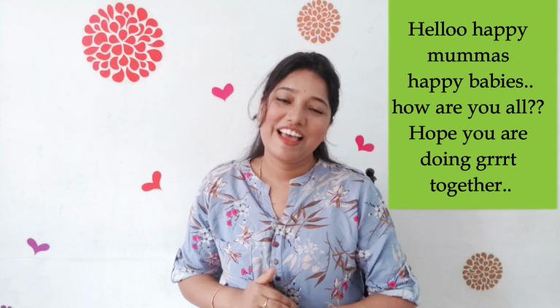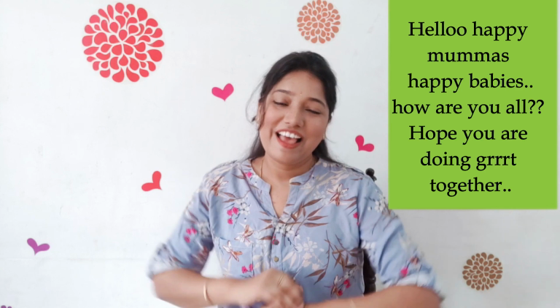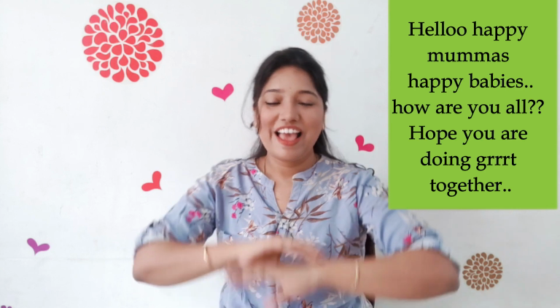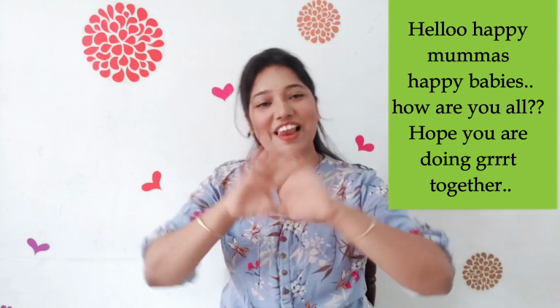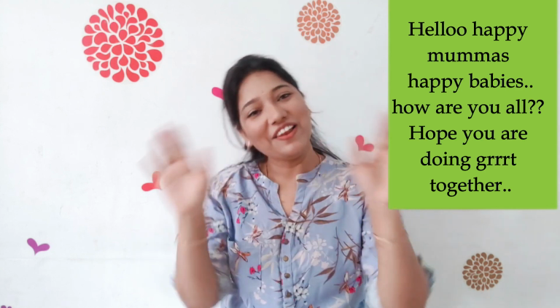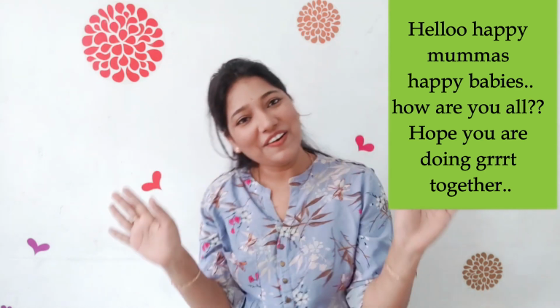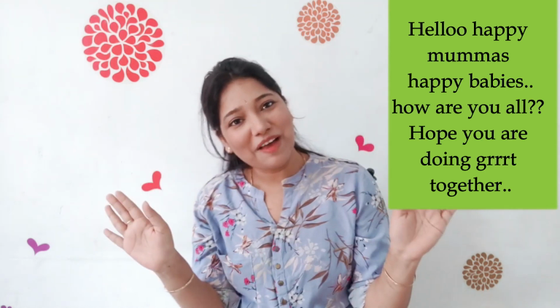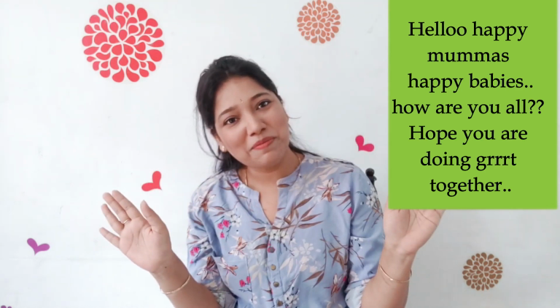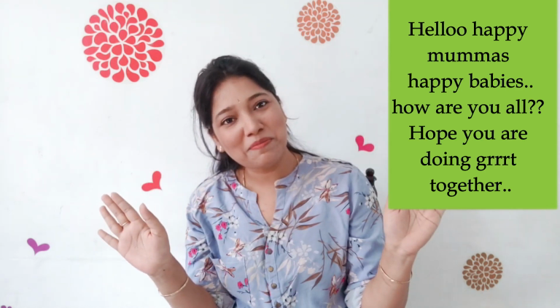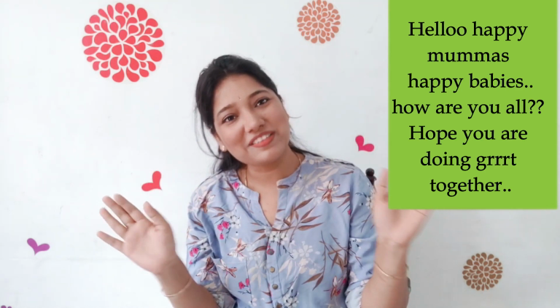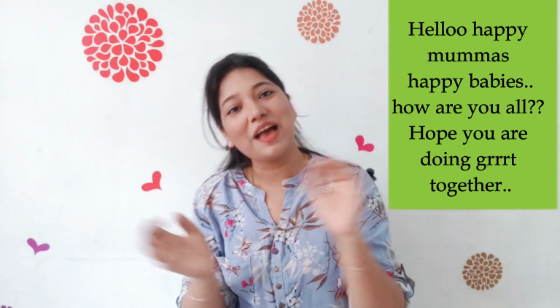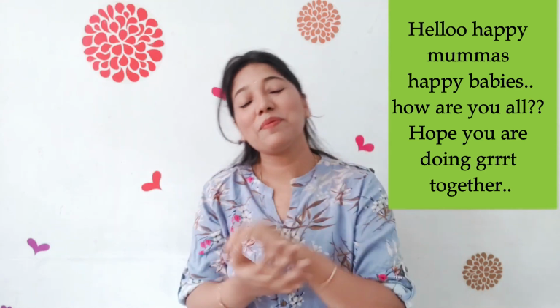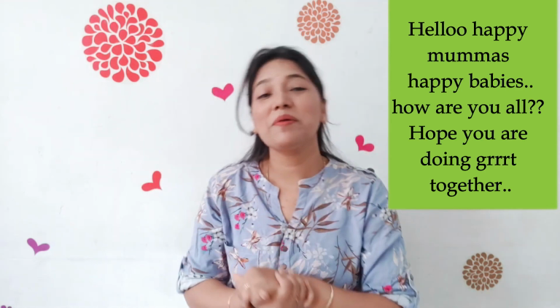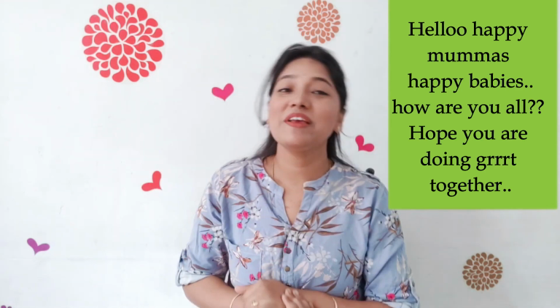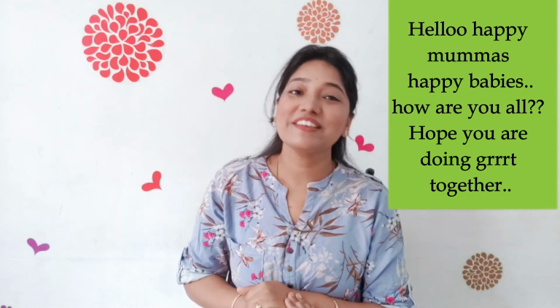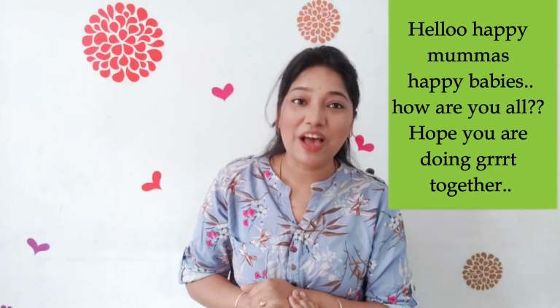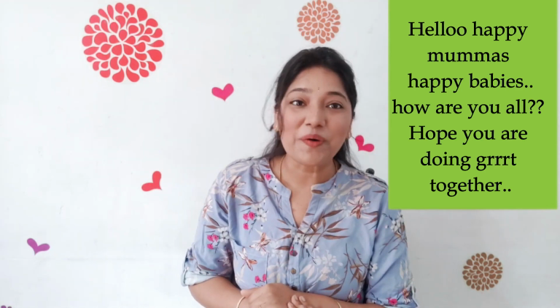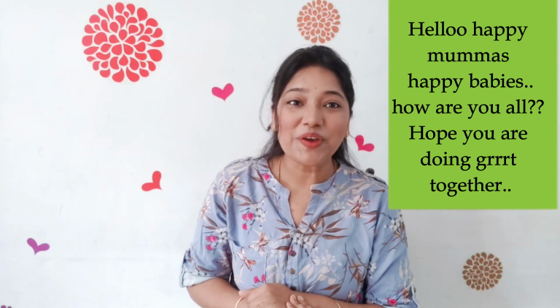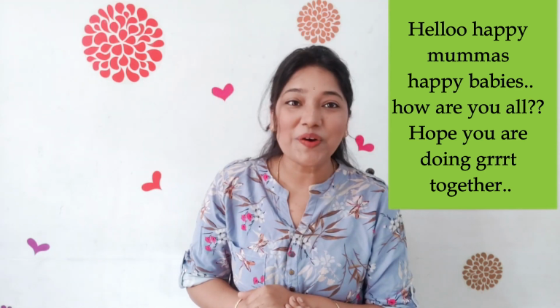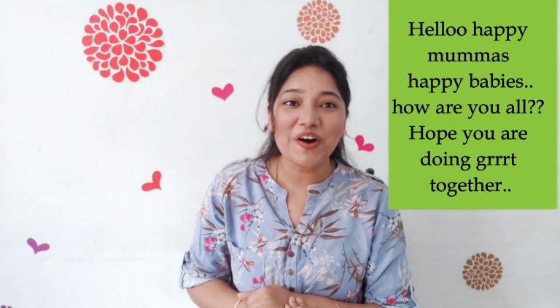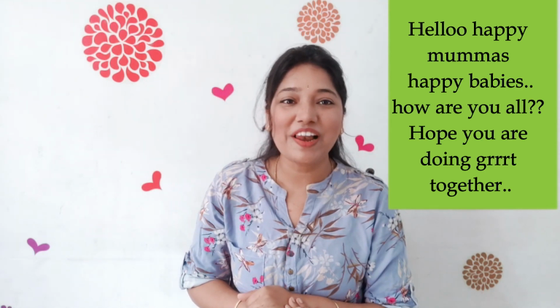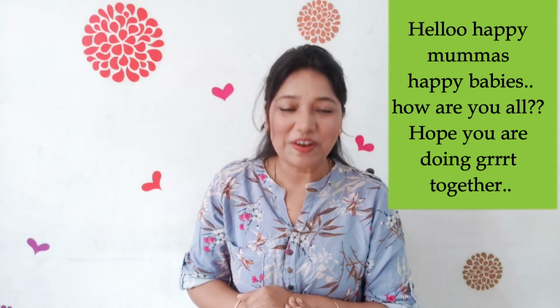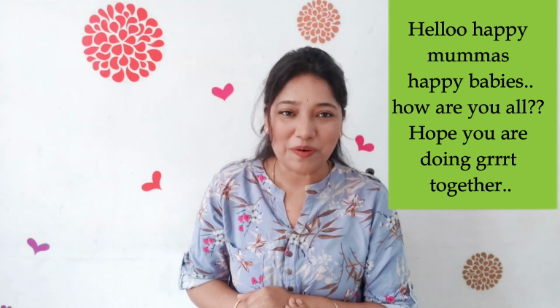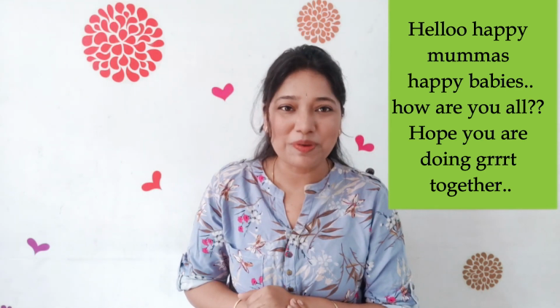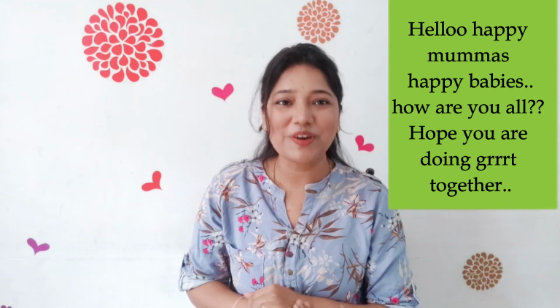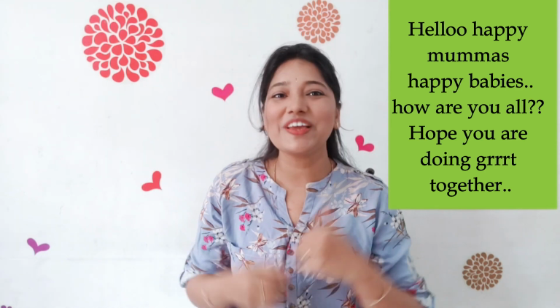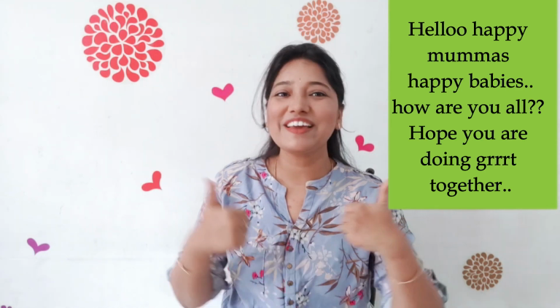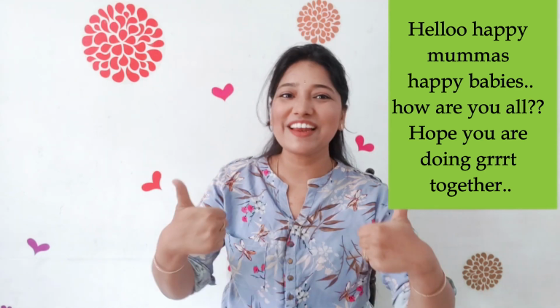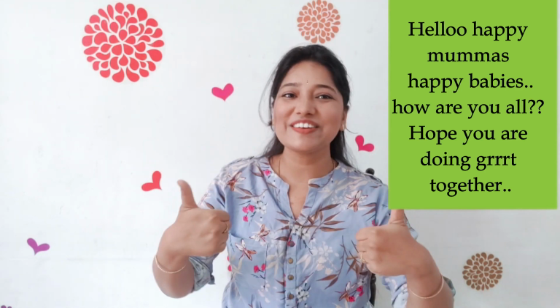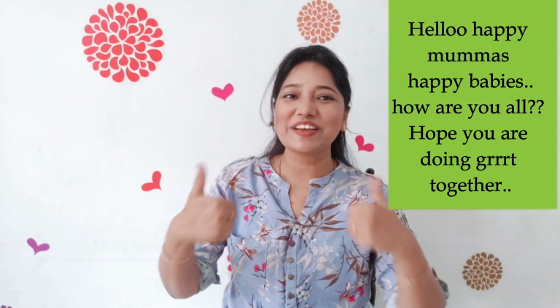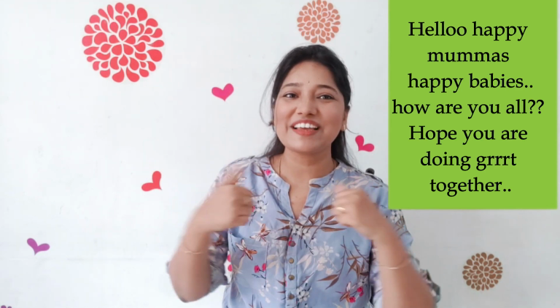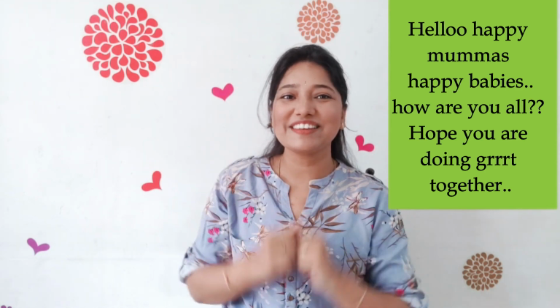Hello, happy mommas, happy babies. How are you all? Hope you are doing great together.